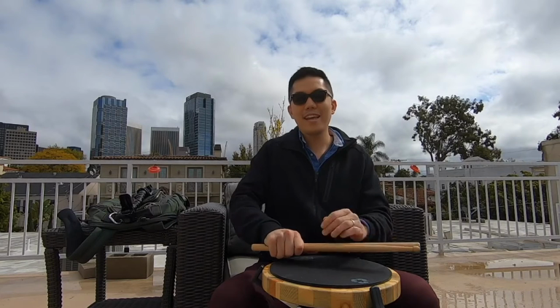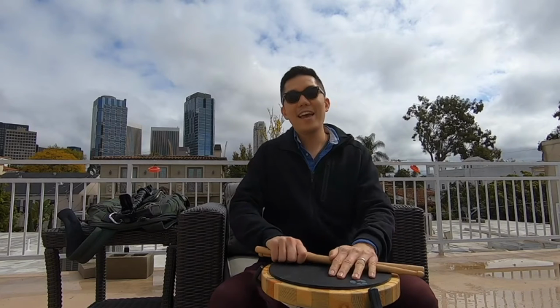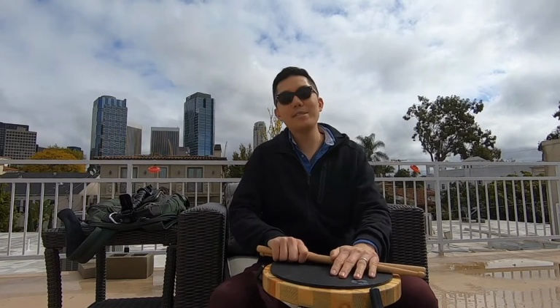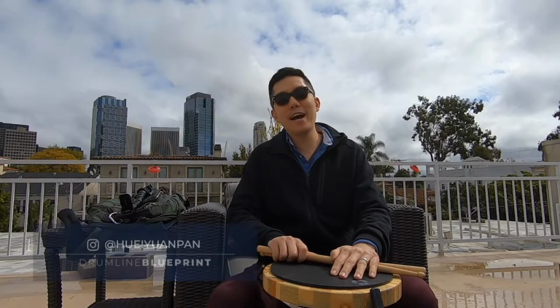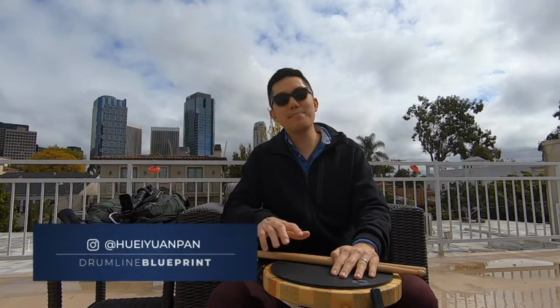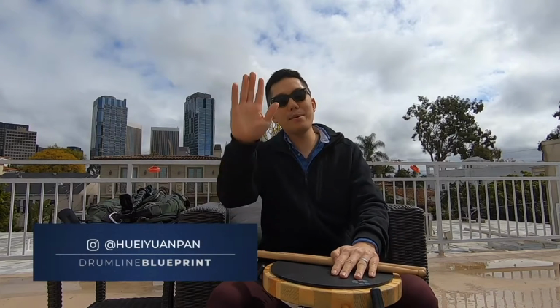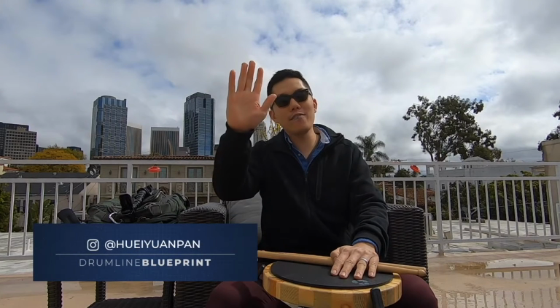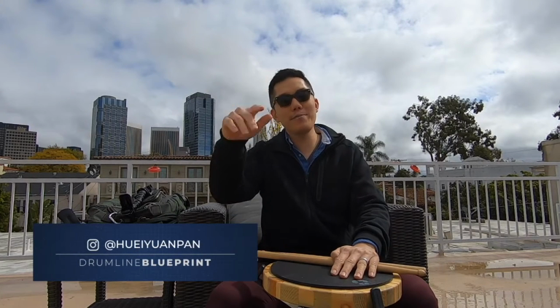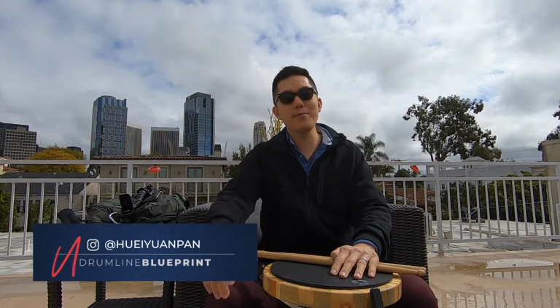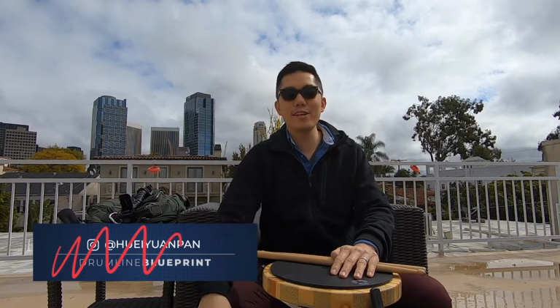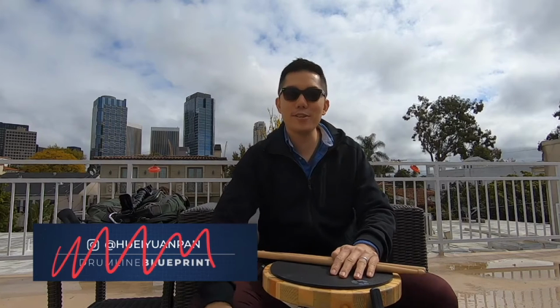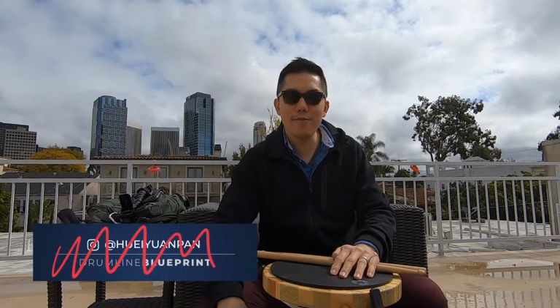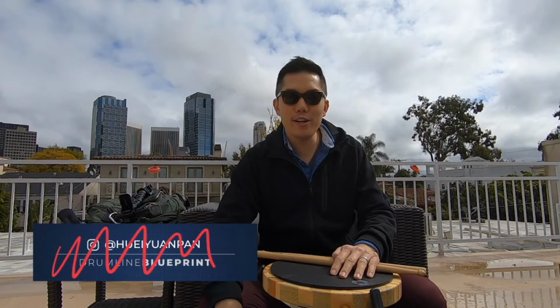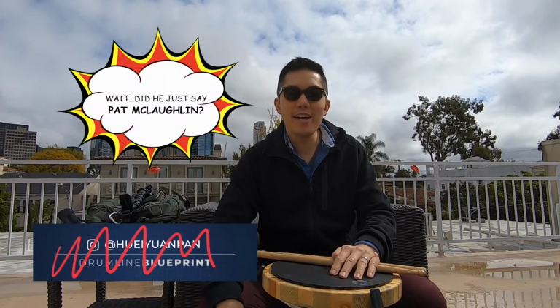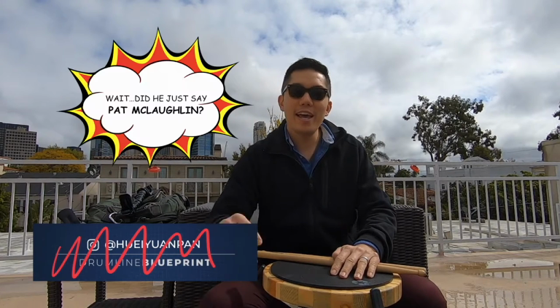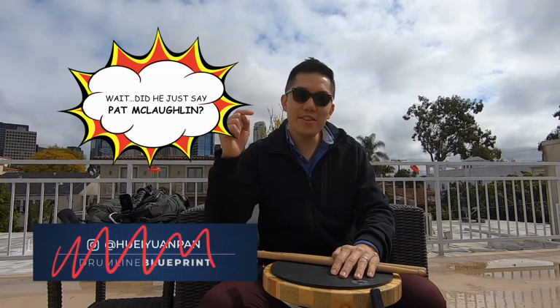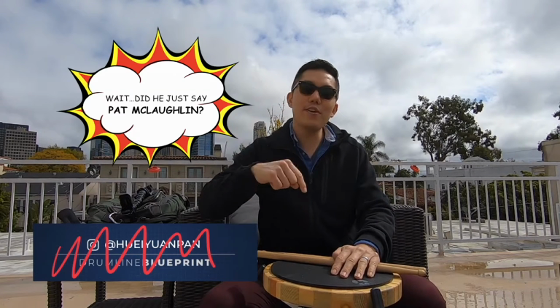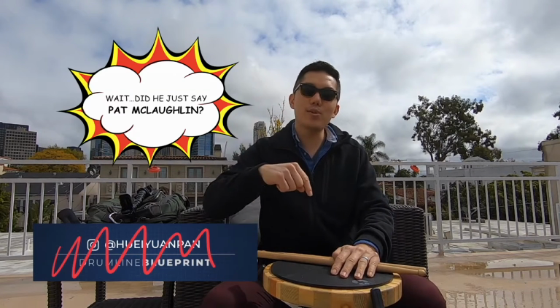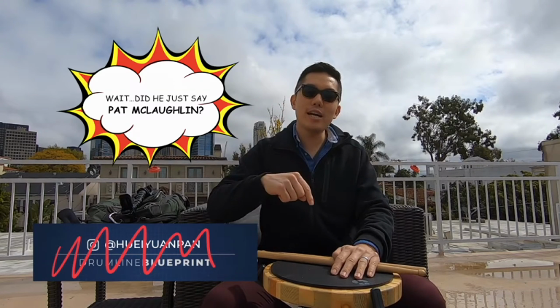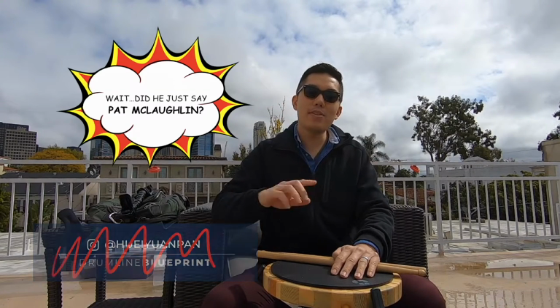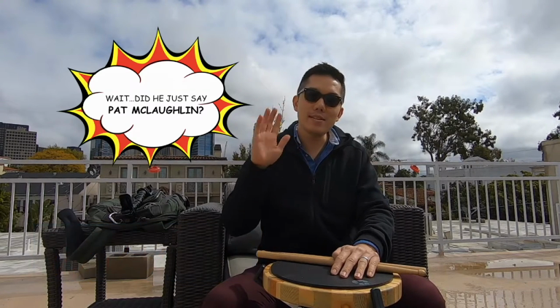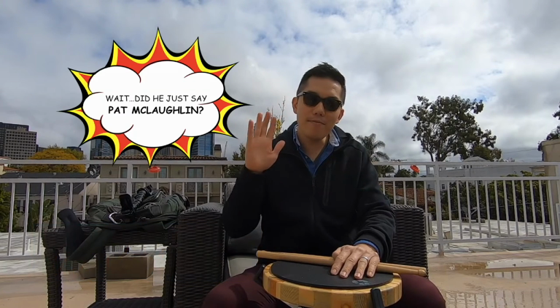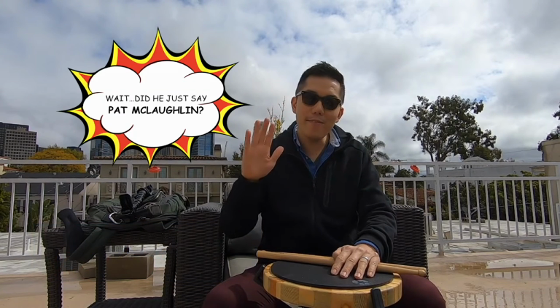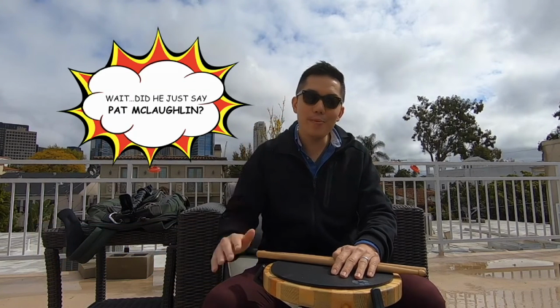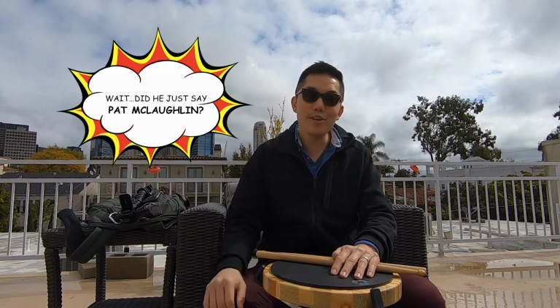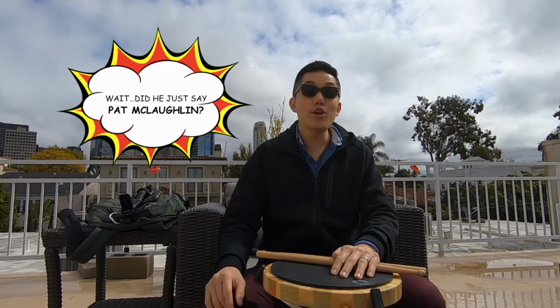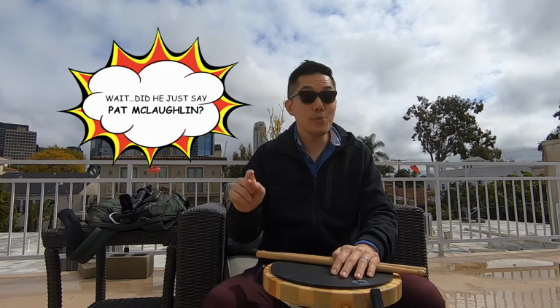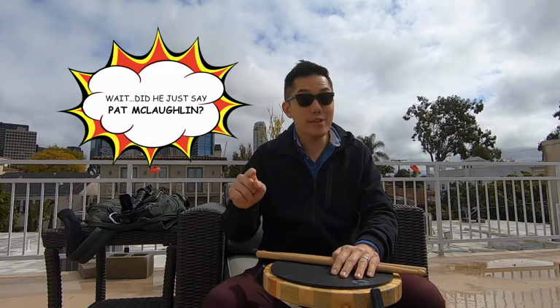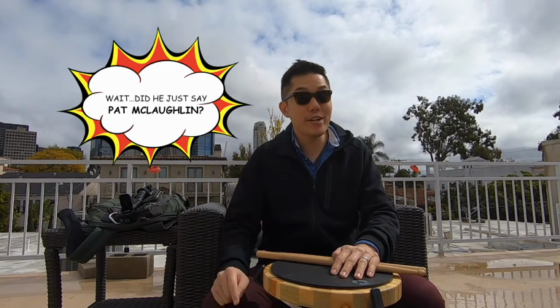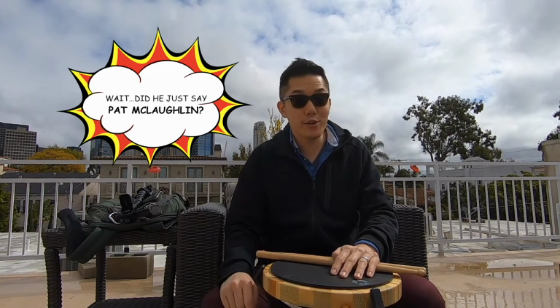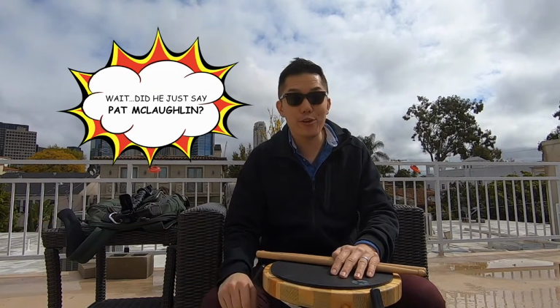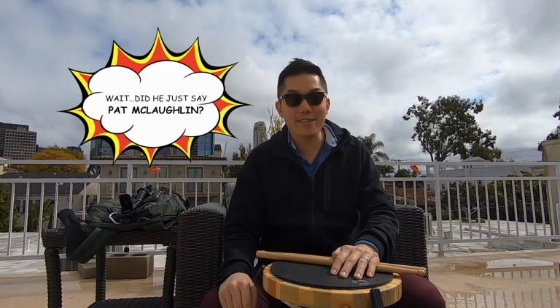Hey, what's up guys, Pat McLaughlin coming from Los Angeles, California. In this video we're talking about the top five ornaments you should be inserting into your grids.